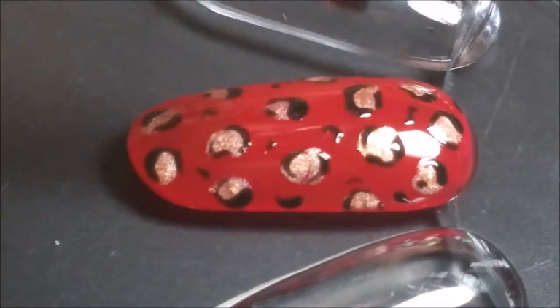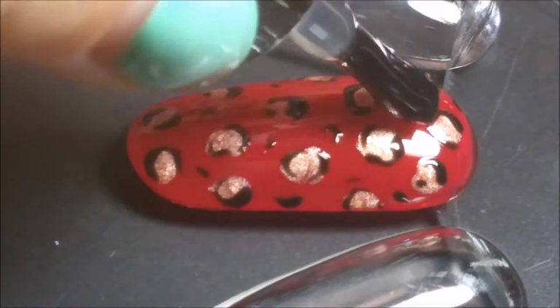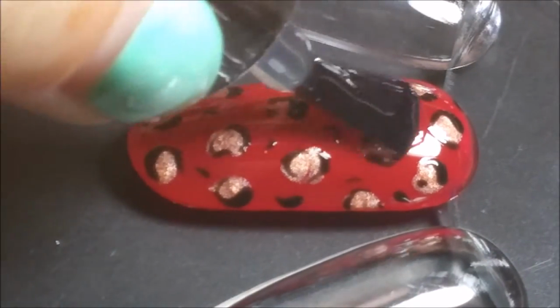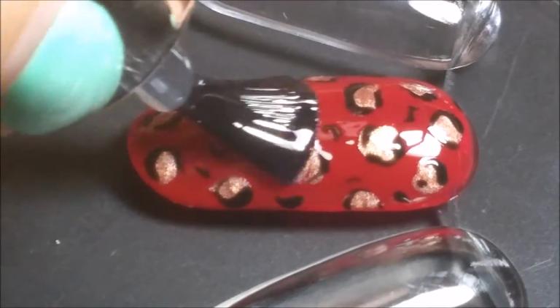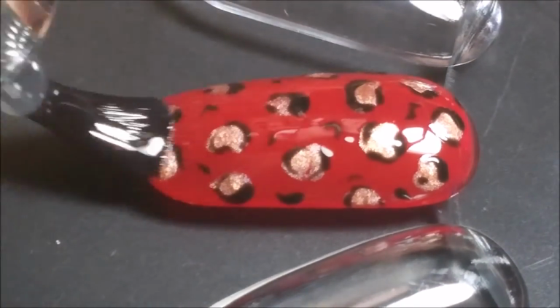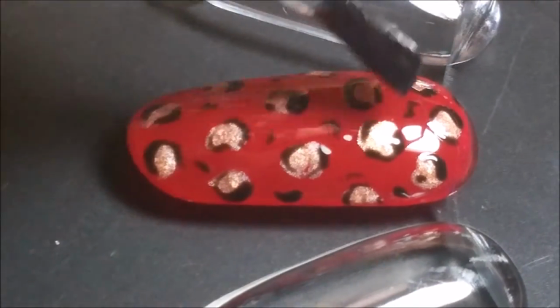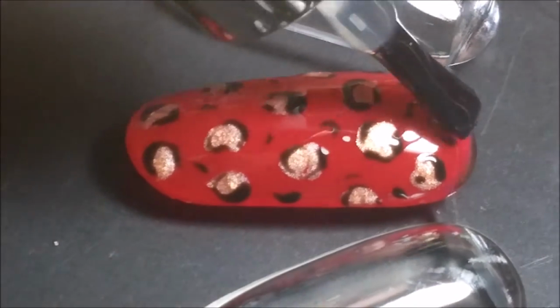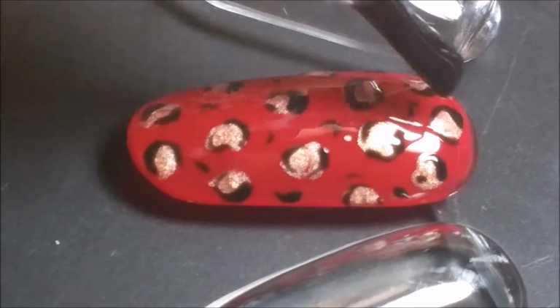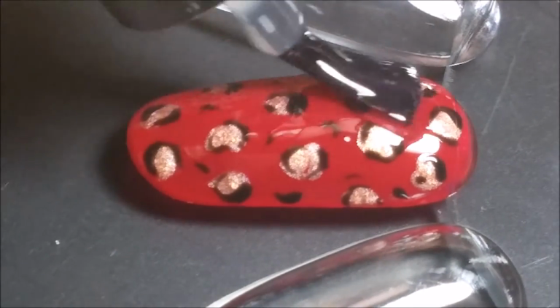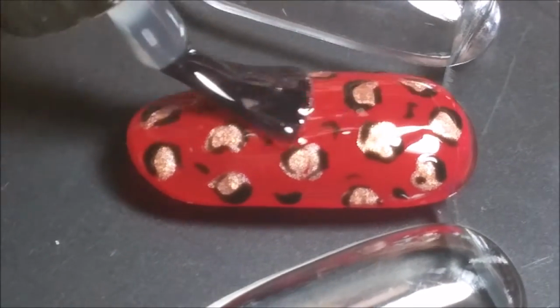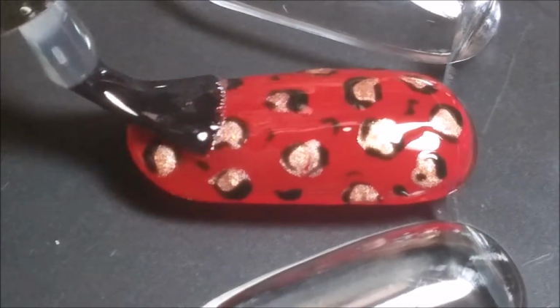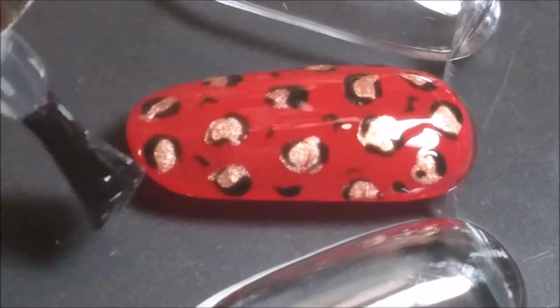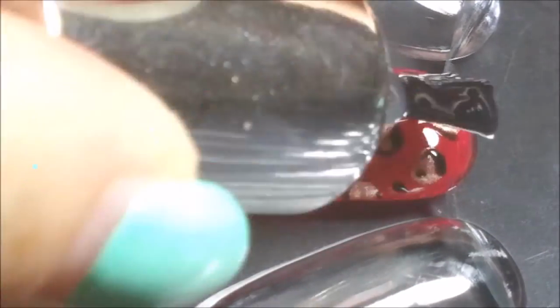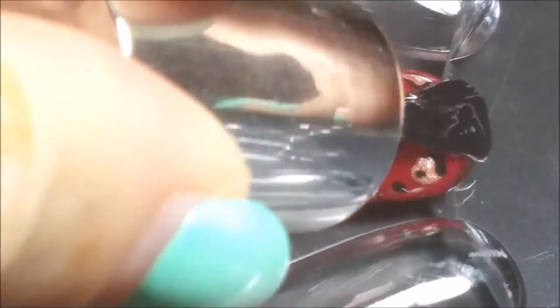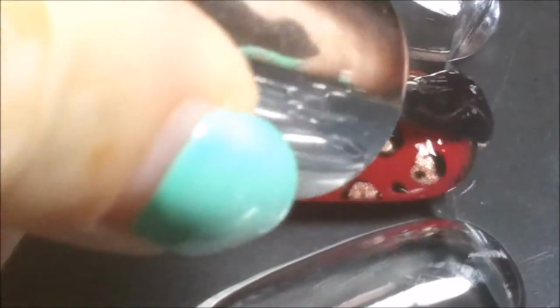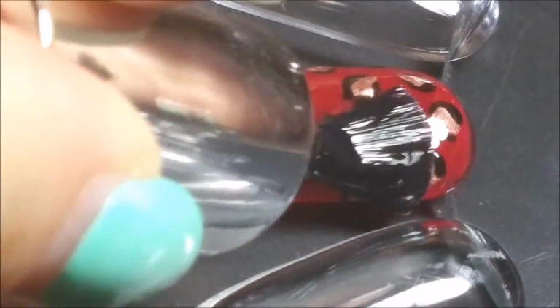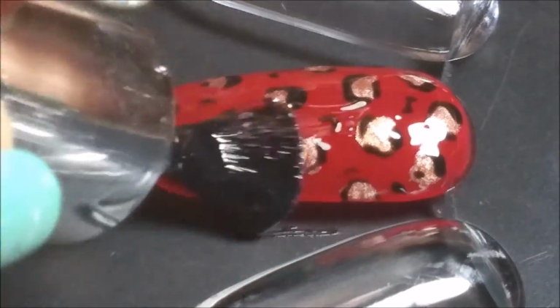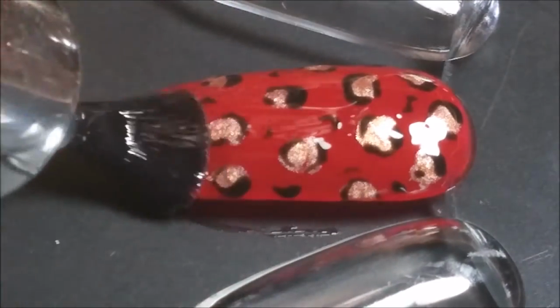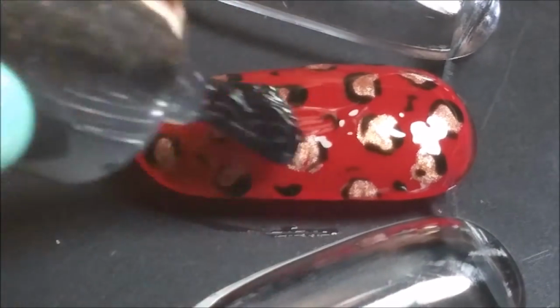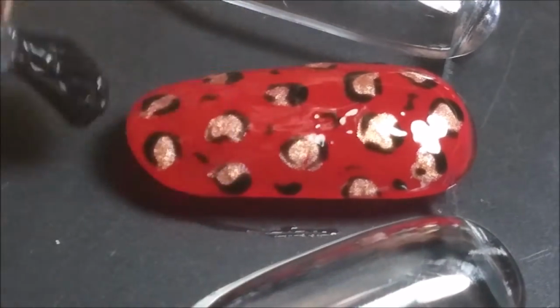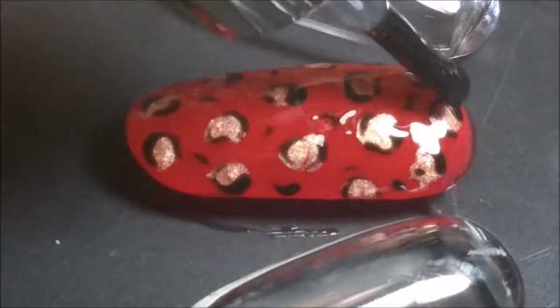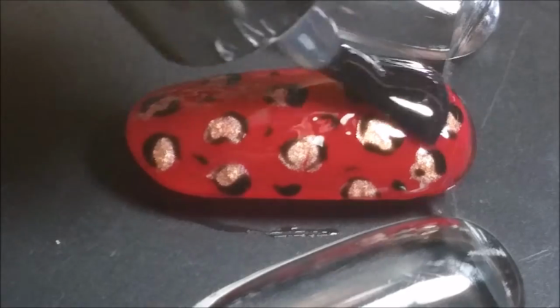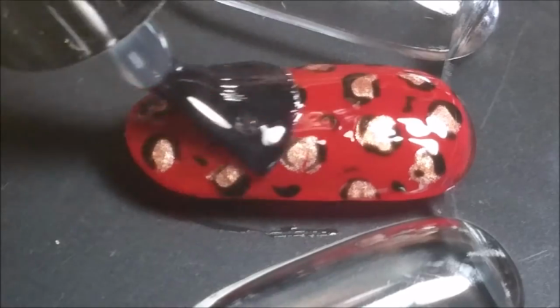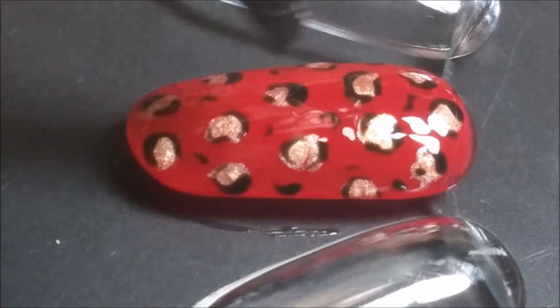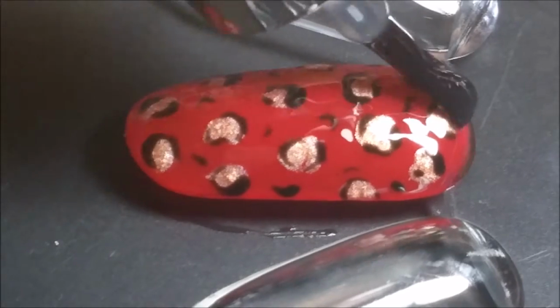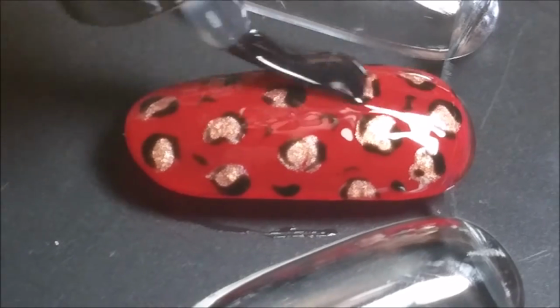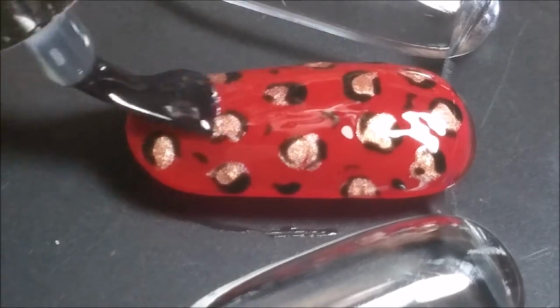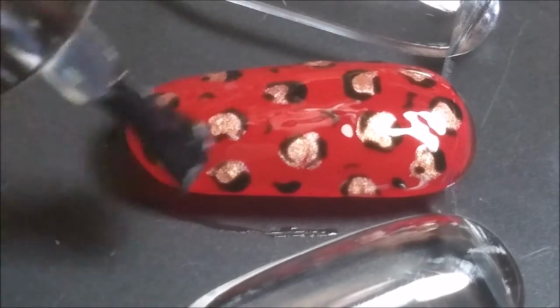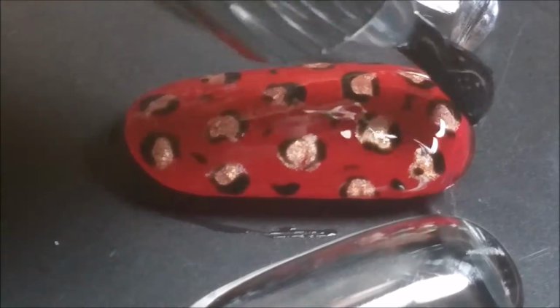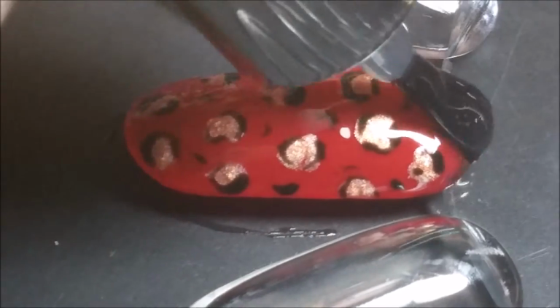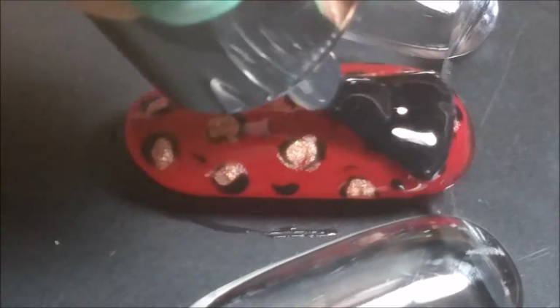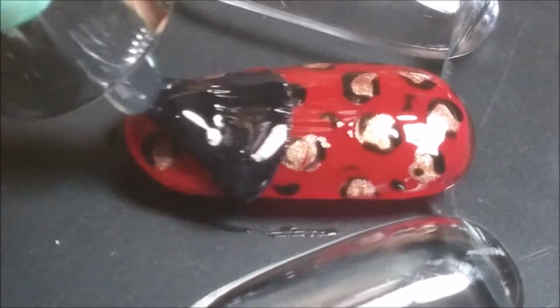Once that's been cured, you want to top coat your design. And that's the finished nail.